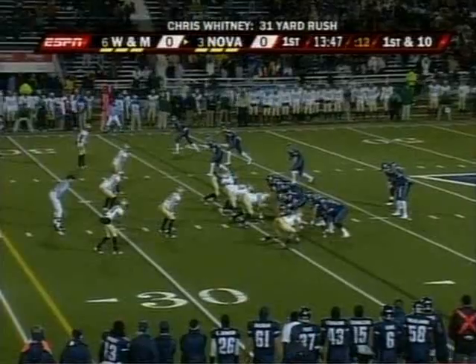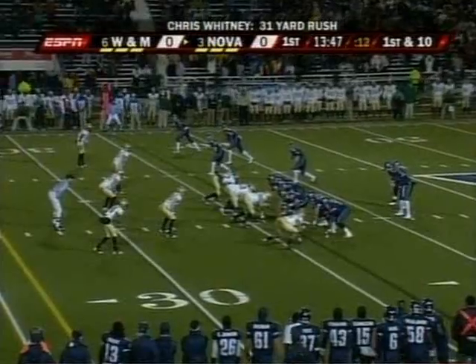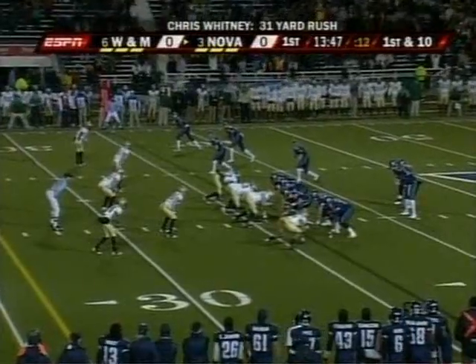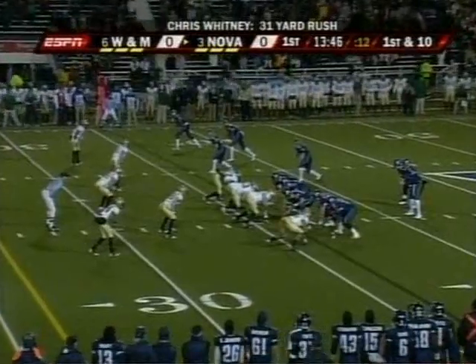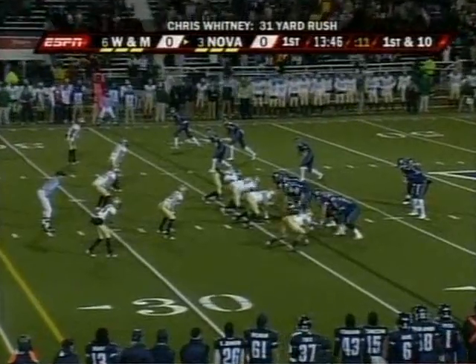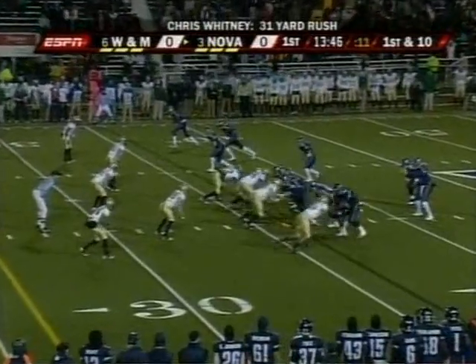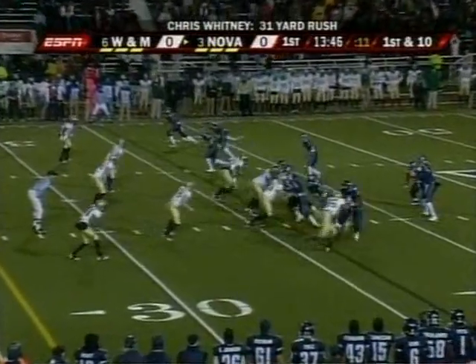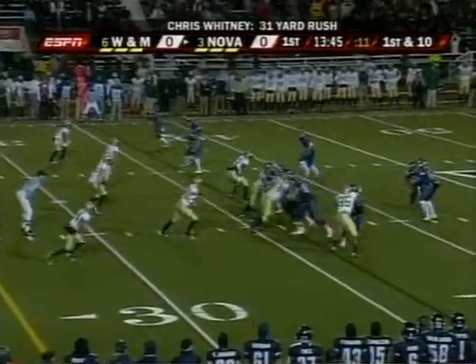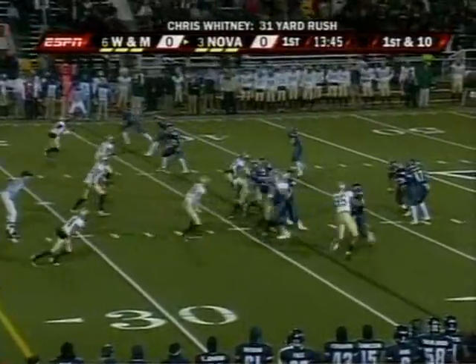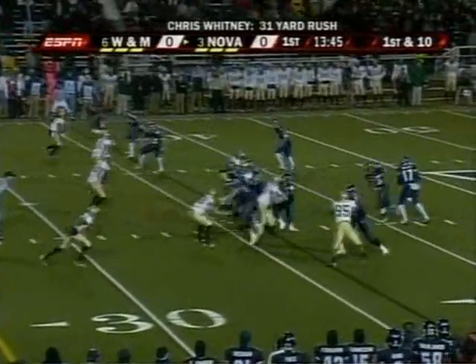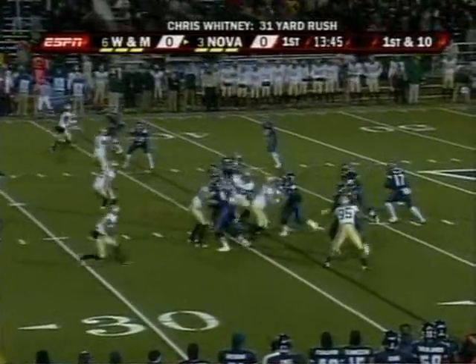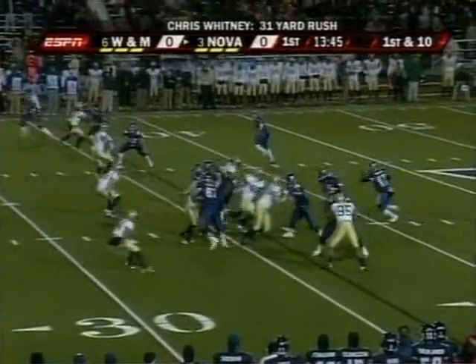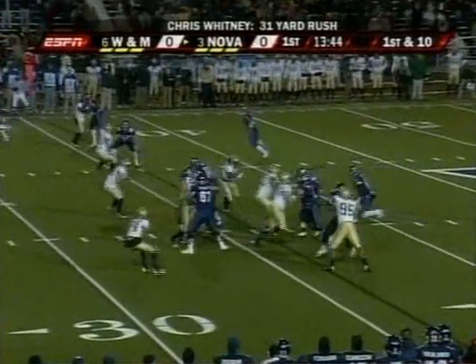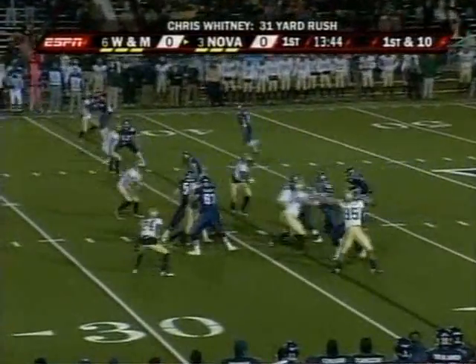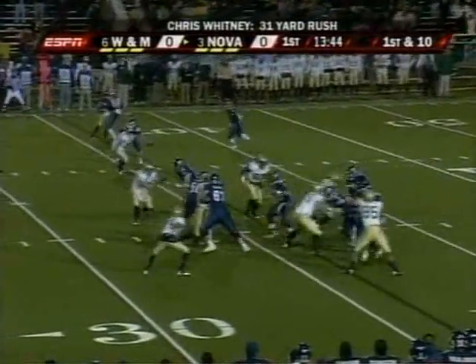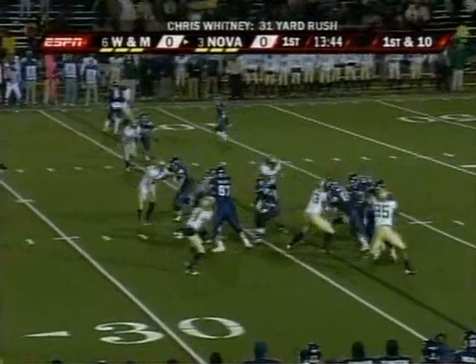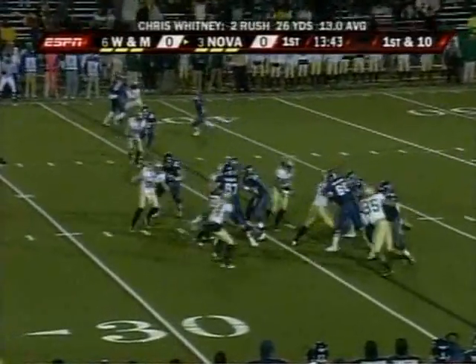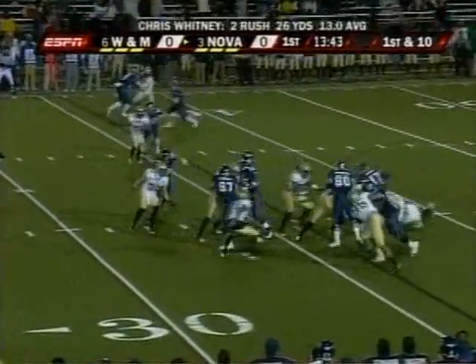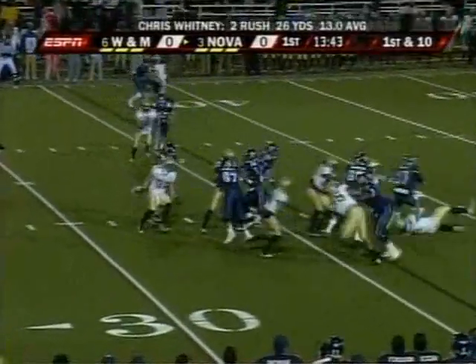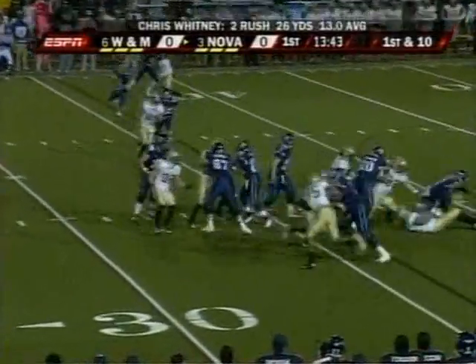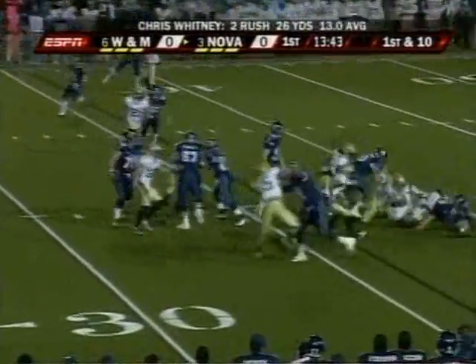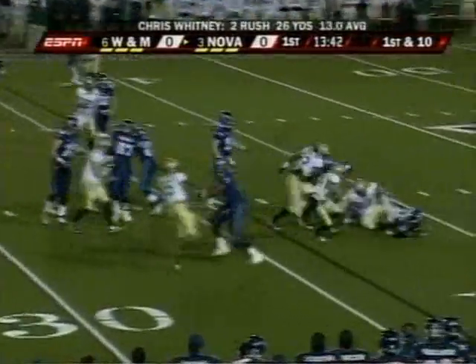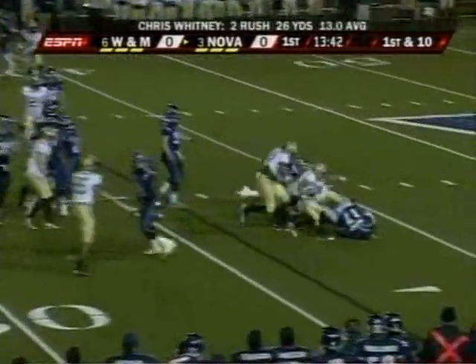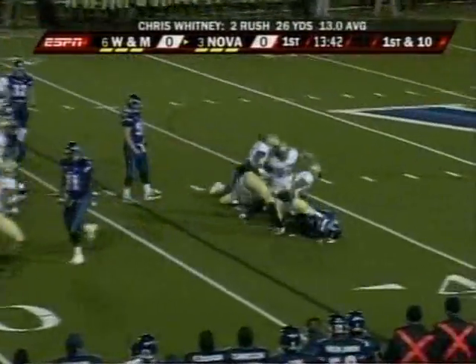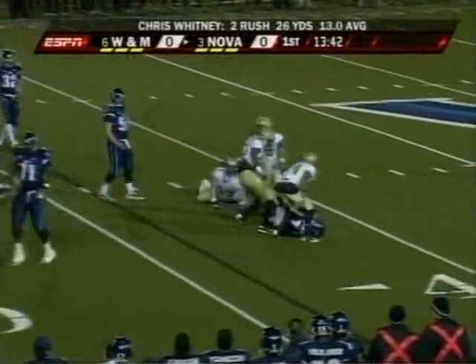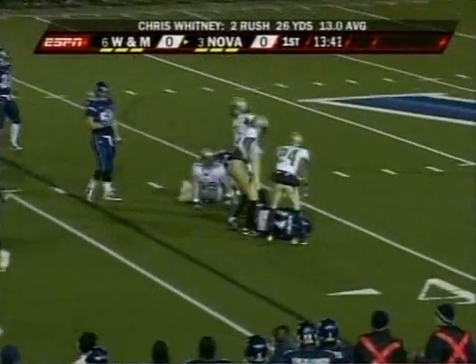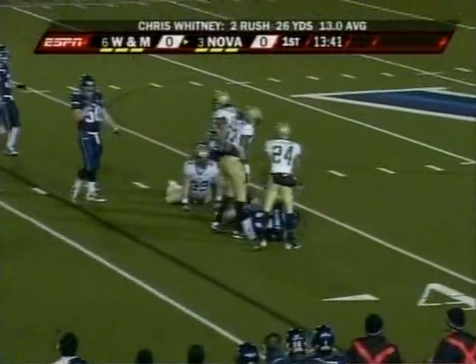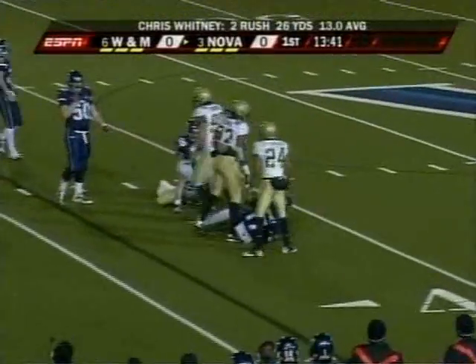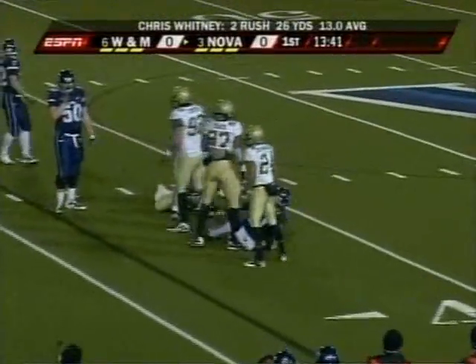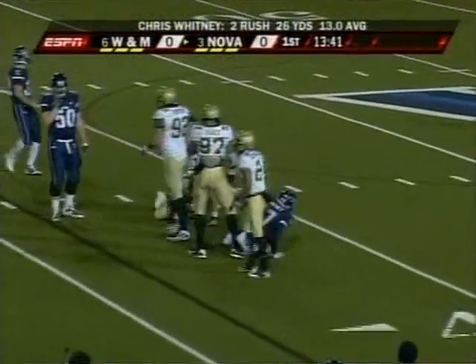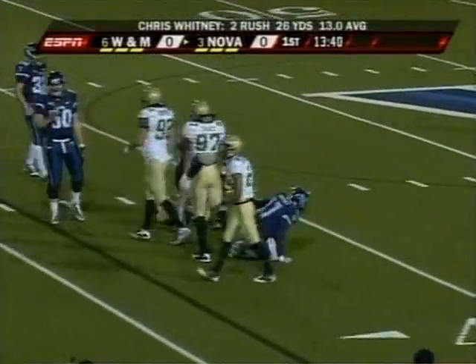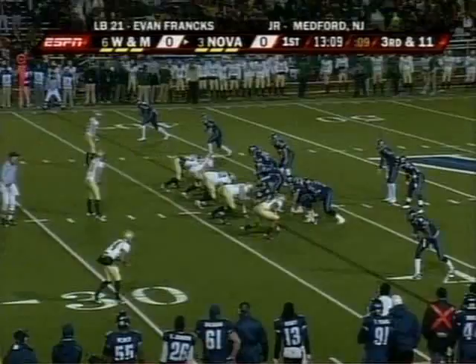And two plays in, already Chris Whitney has slipped and fell both times. Keeps it, and this time wrapped up behind the line of scrimmage.